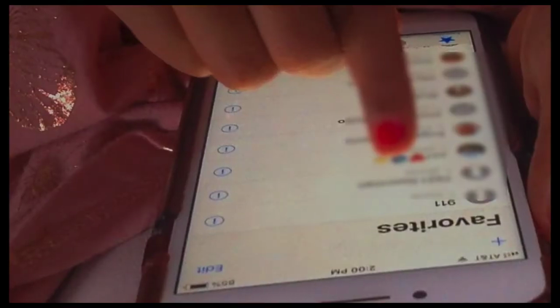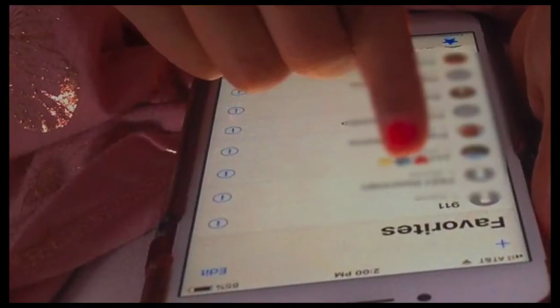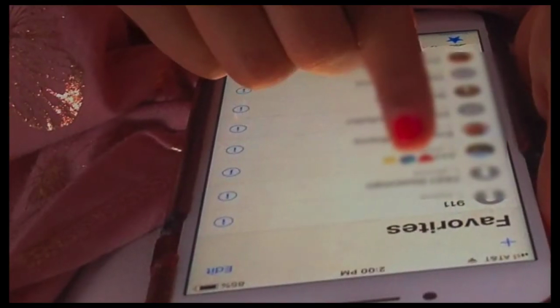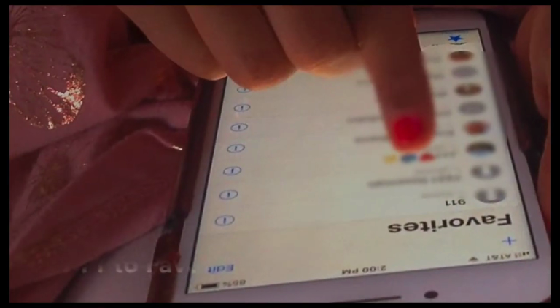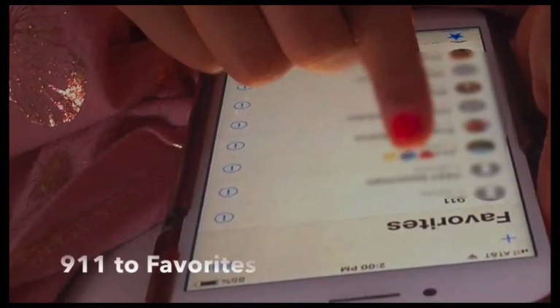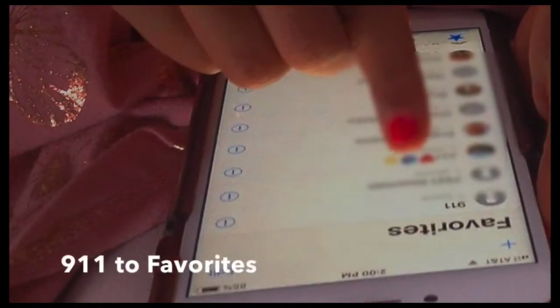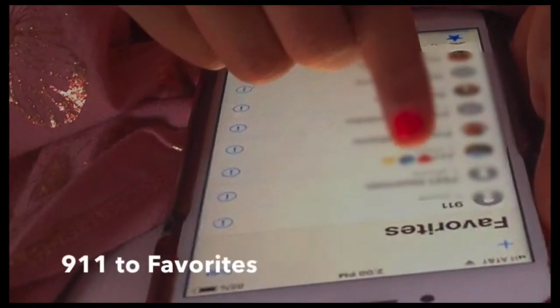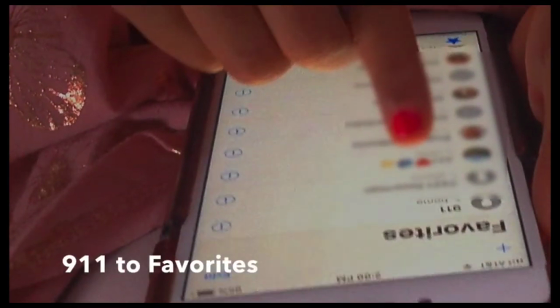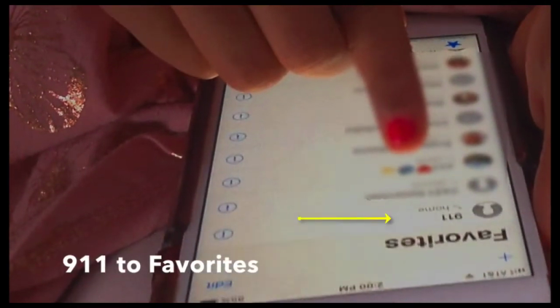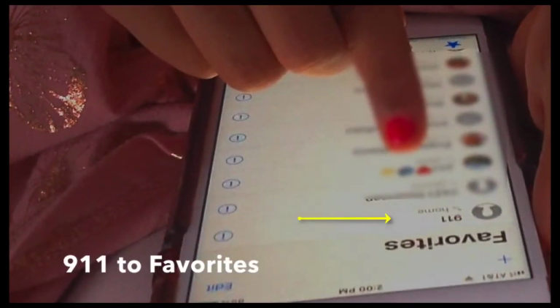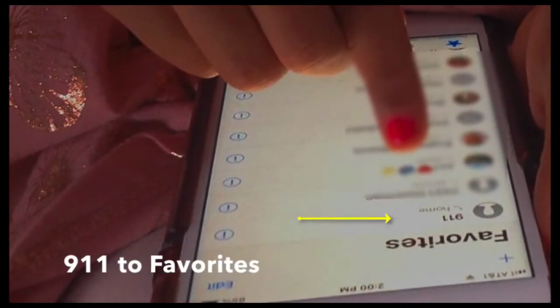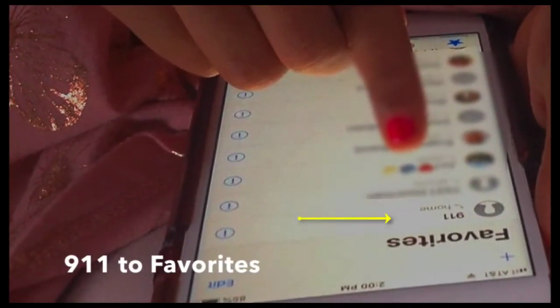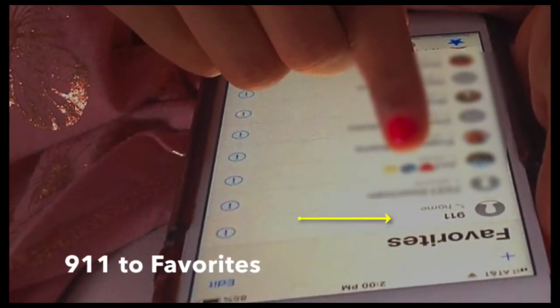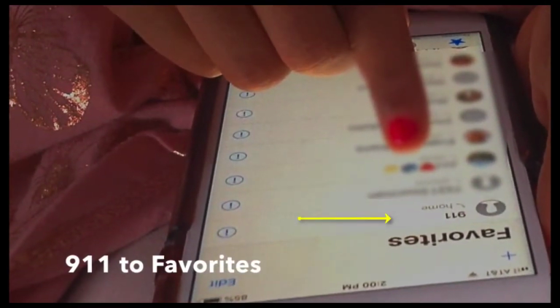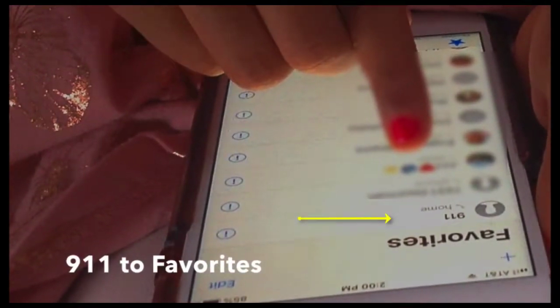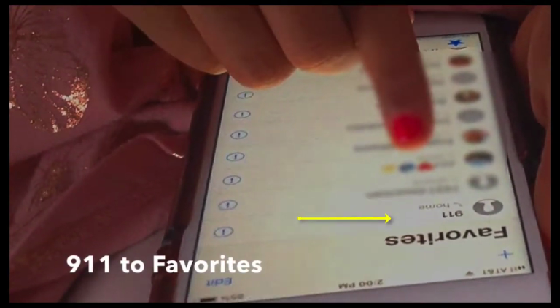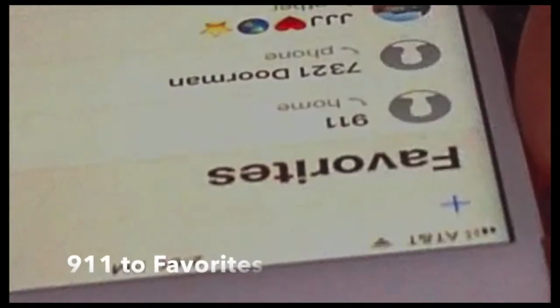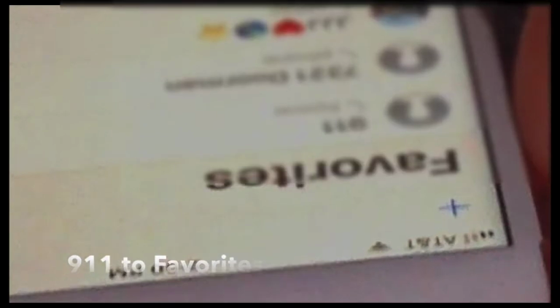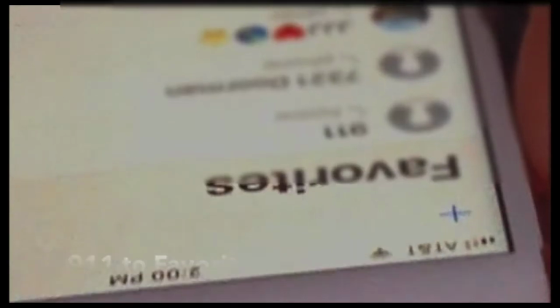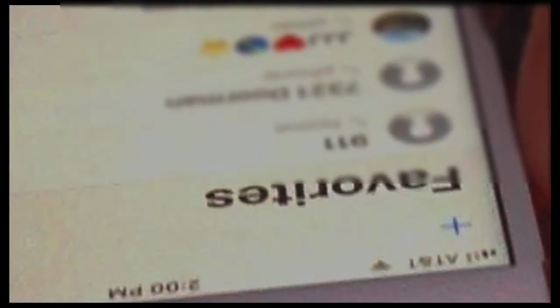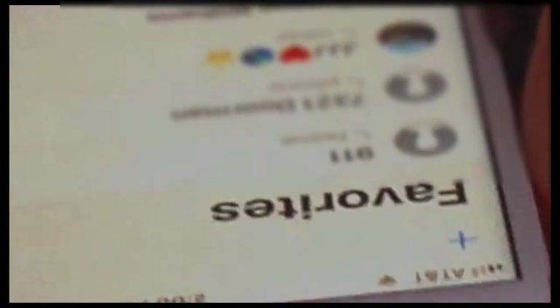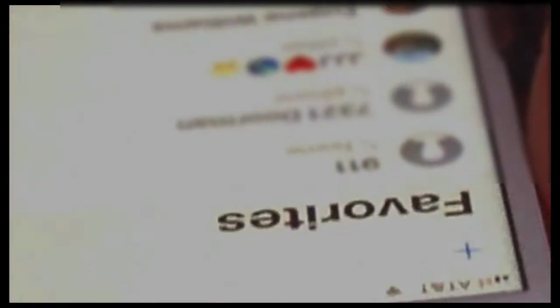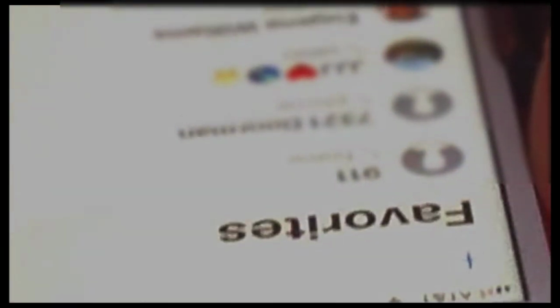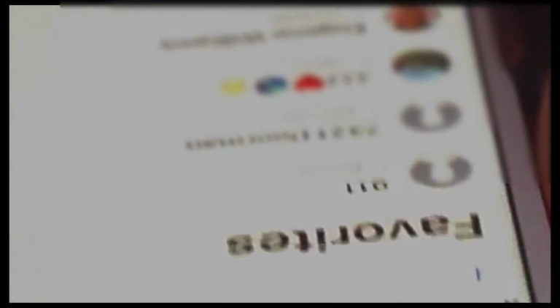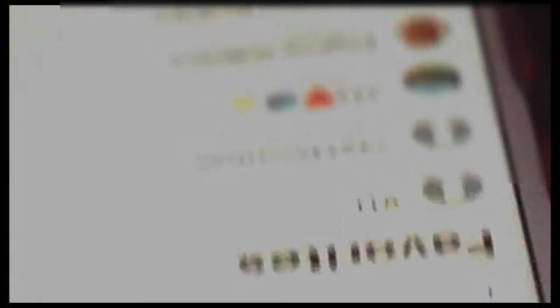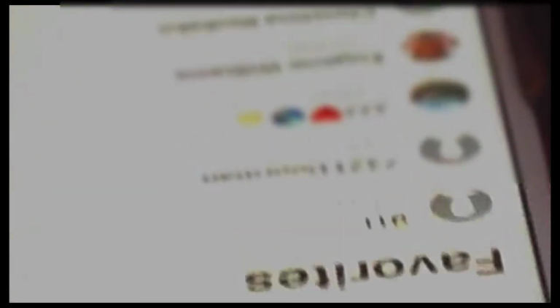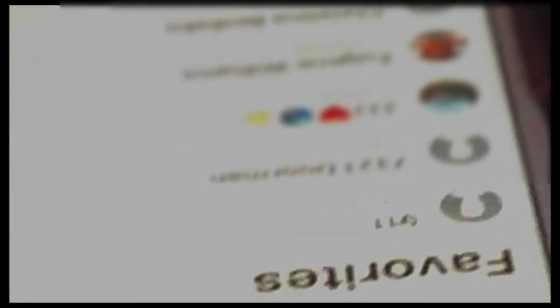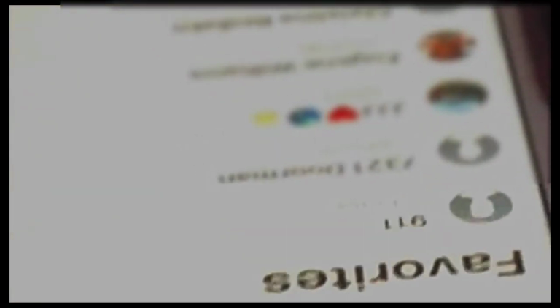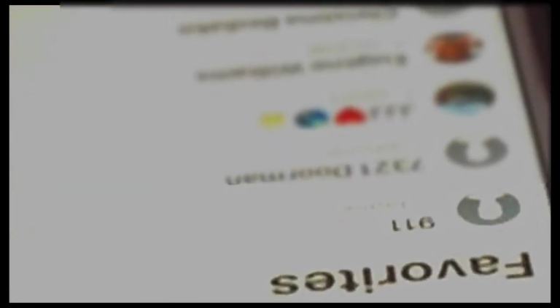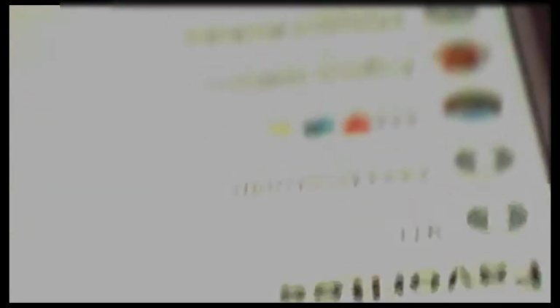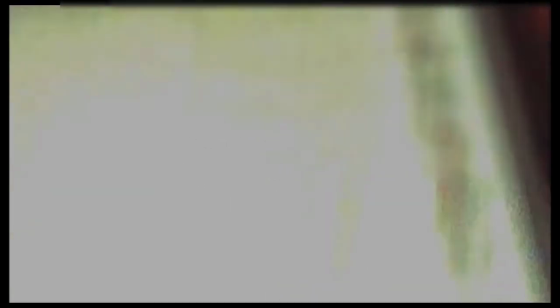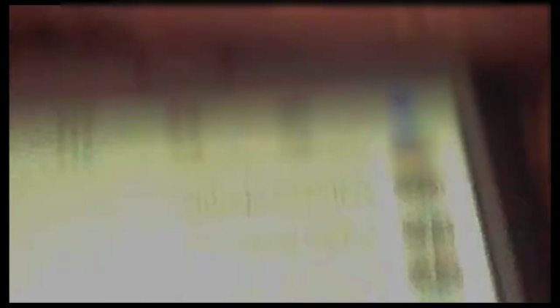As a shortcut, you can add 9-1-1 and other important numbers to your favorites. Teach them how to get to favorites too.